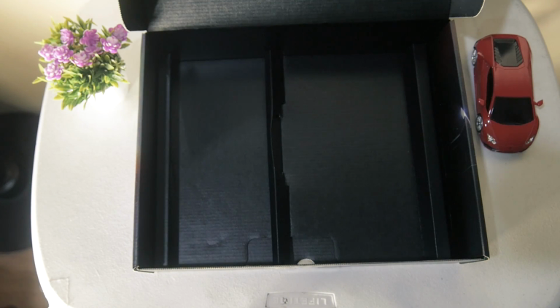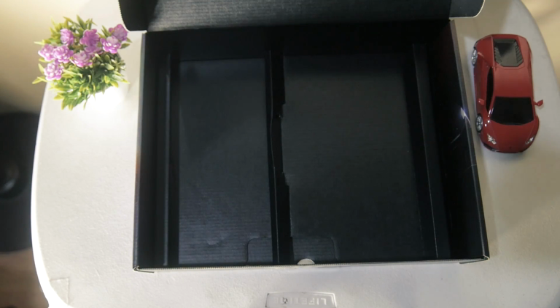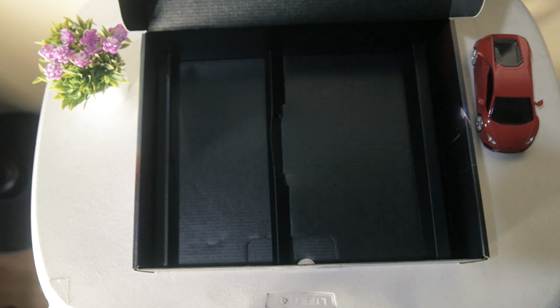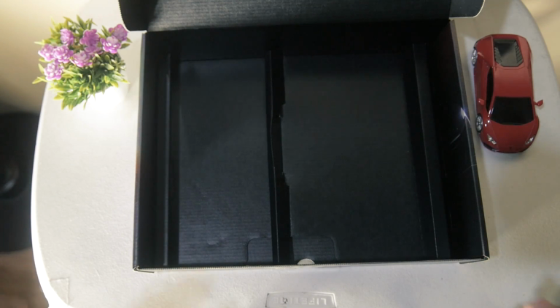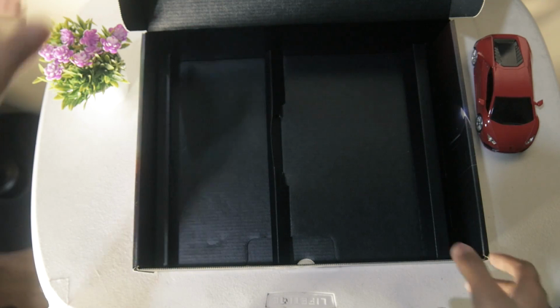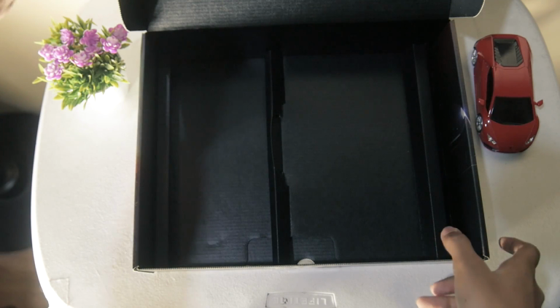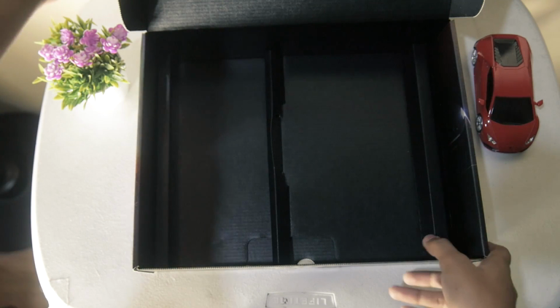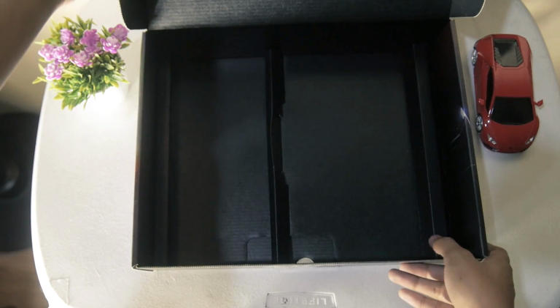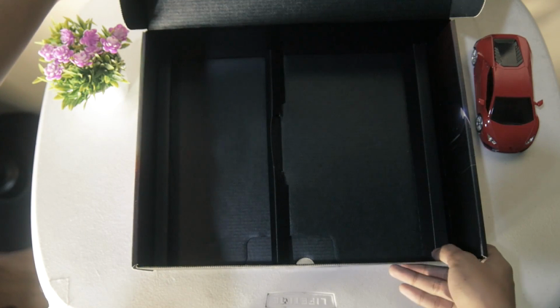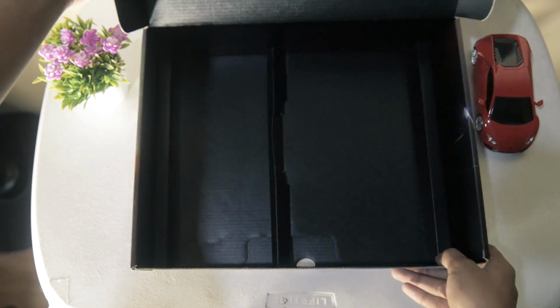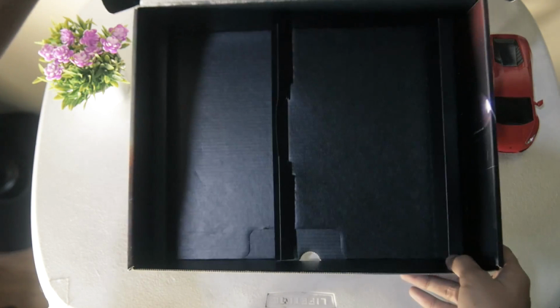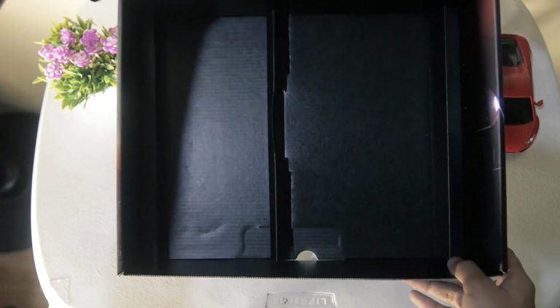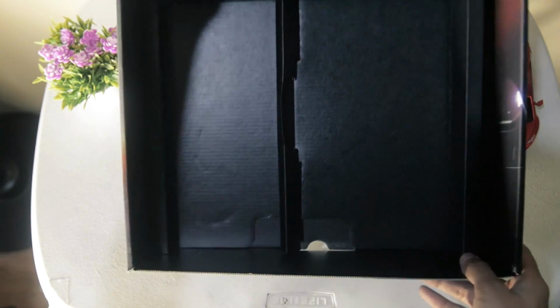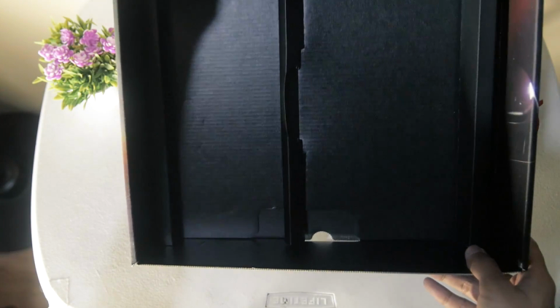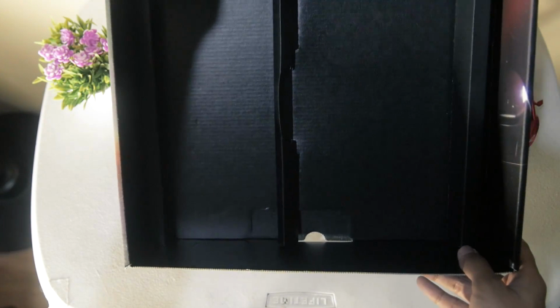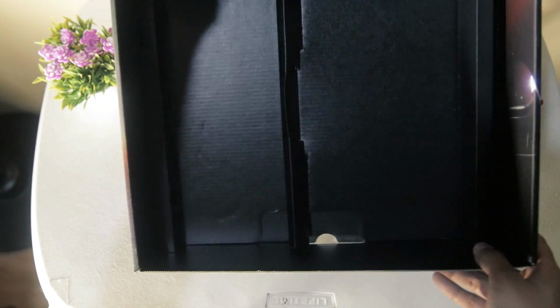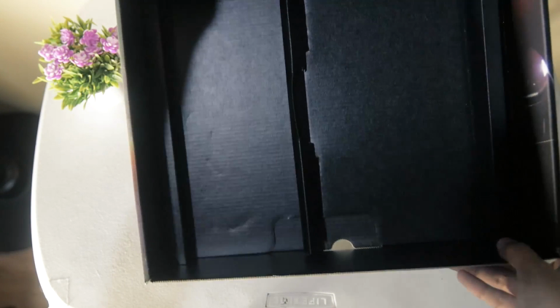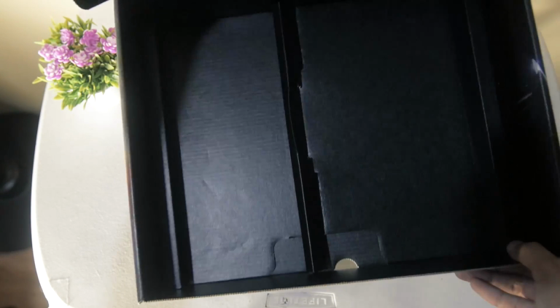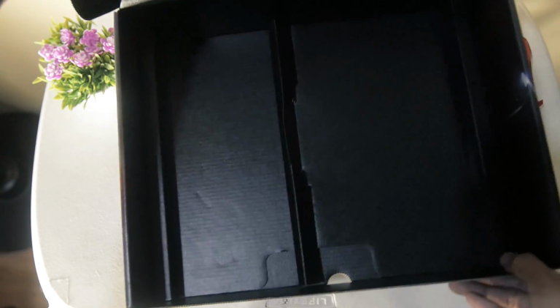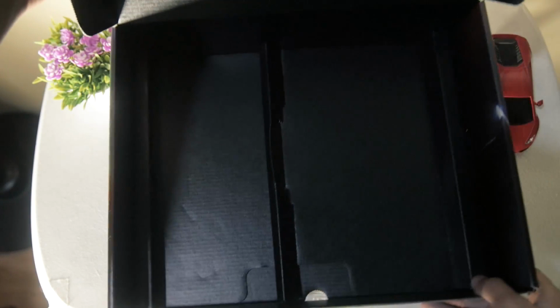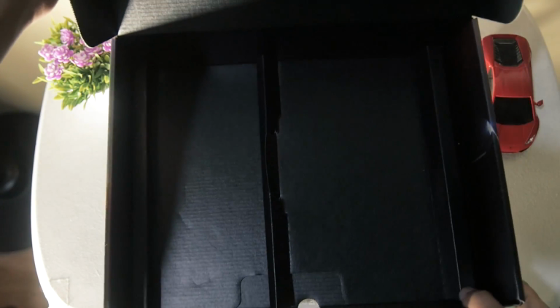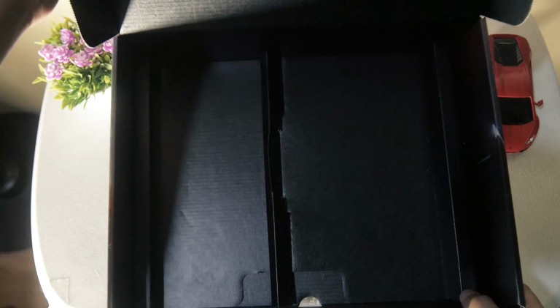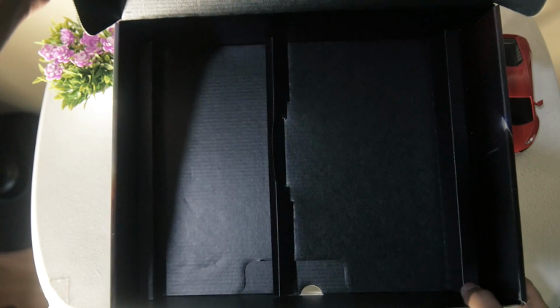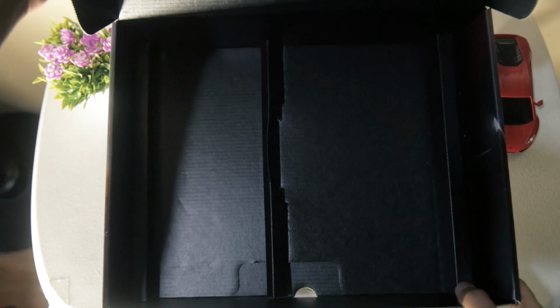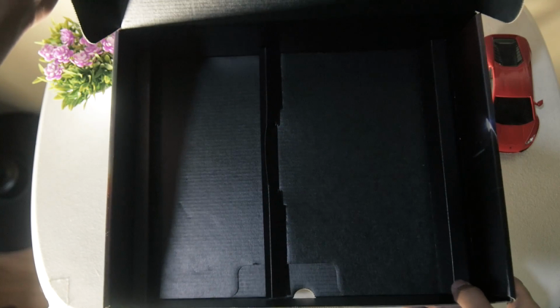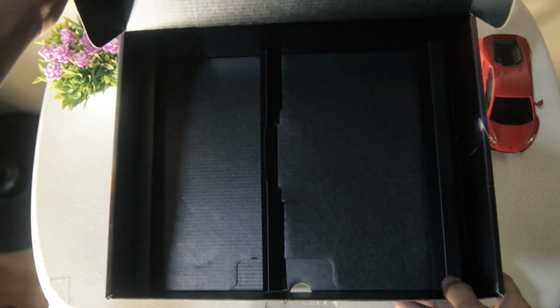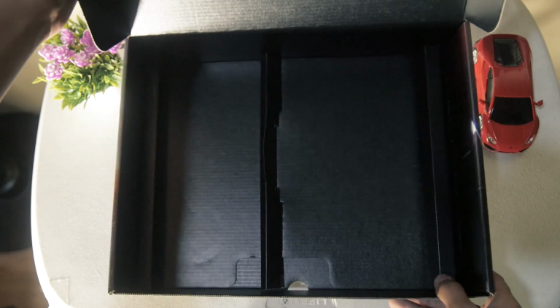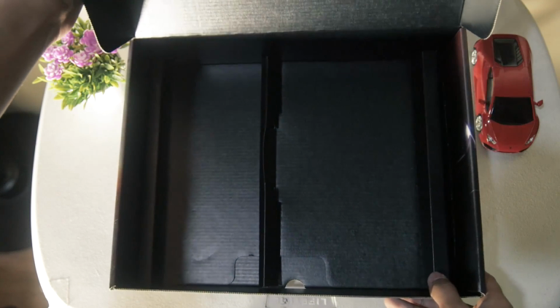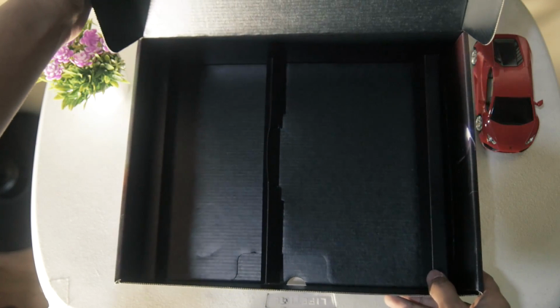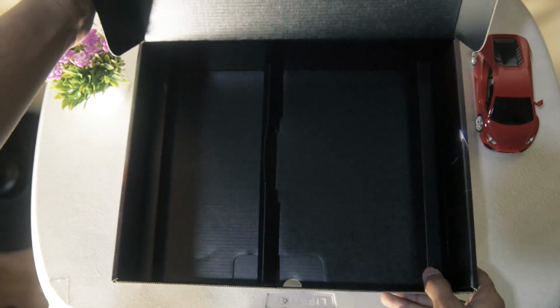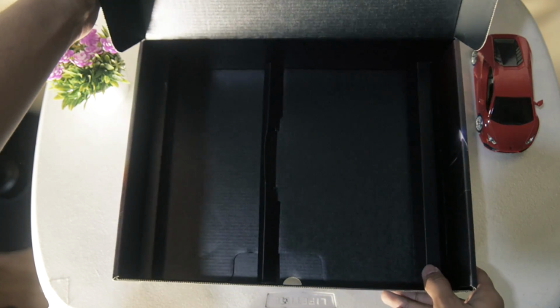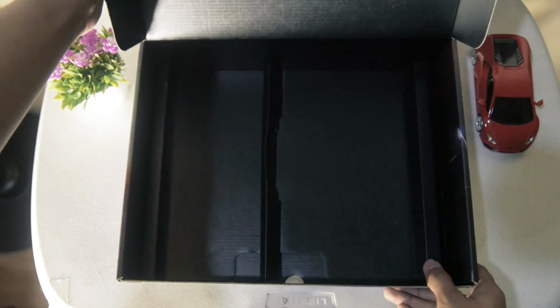As you can see, we have checked out all of the items inside the box. Now, let us move on to the motherboard.